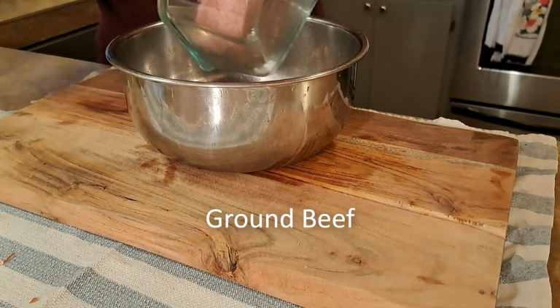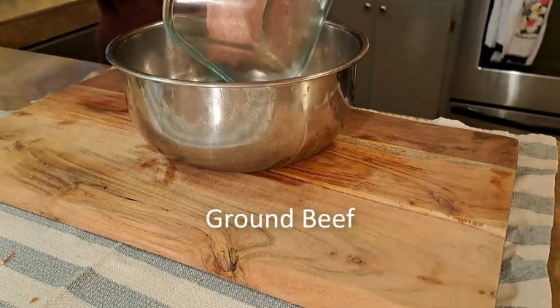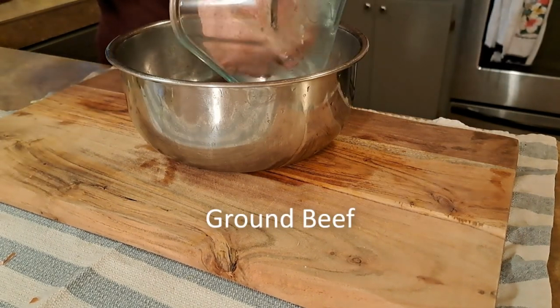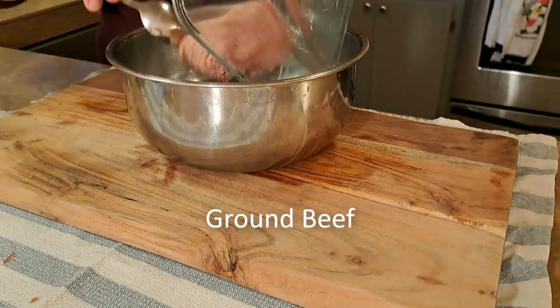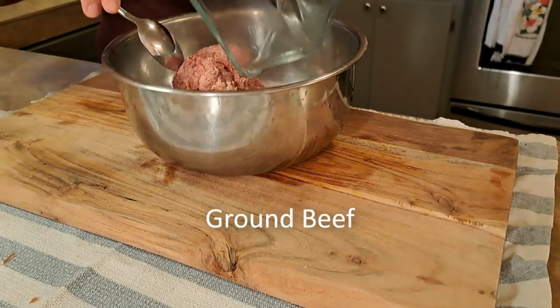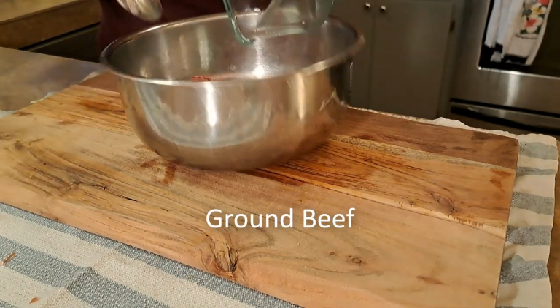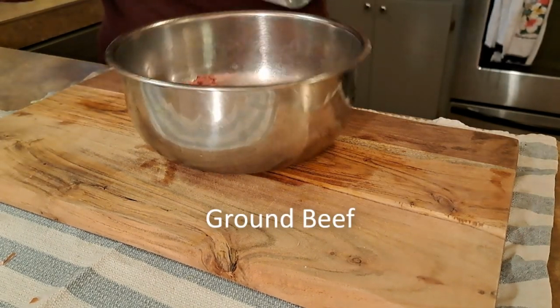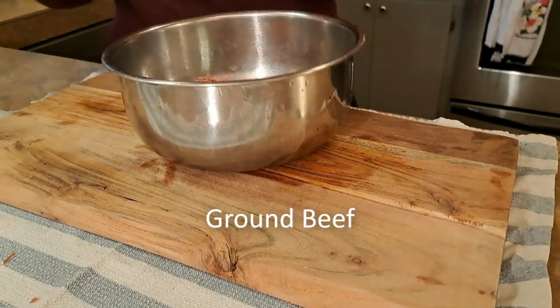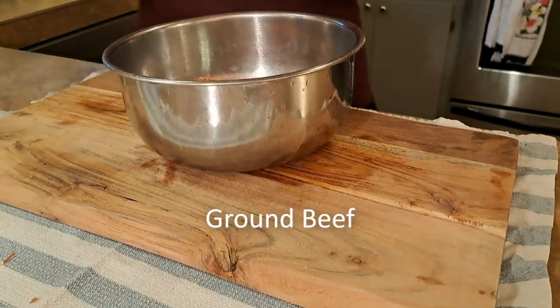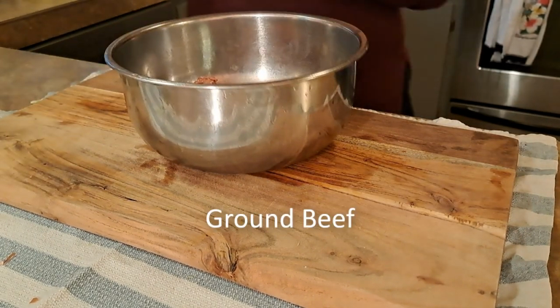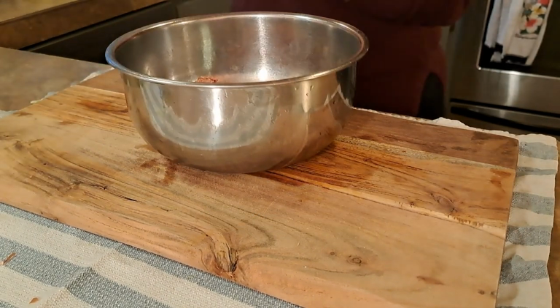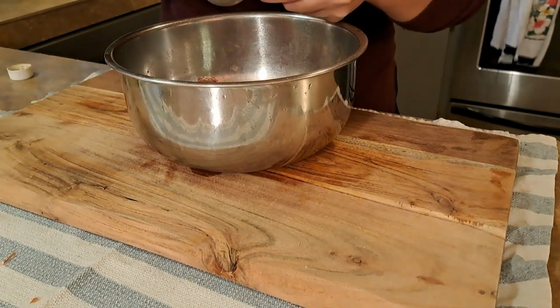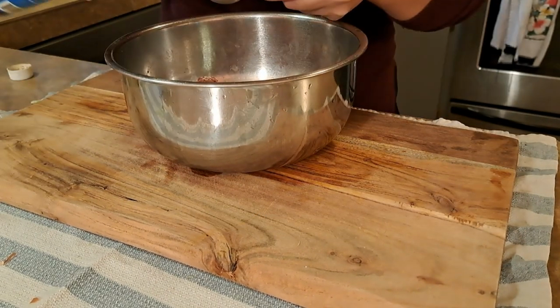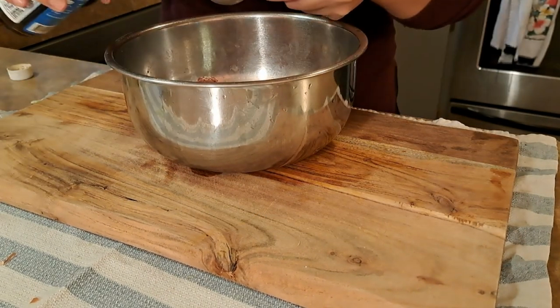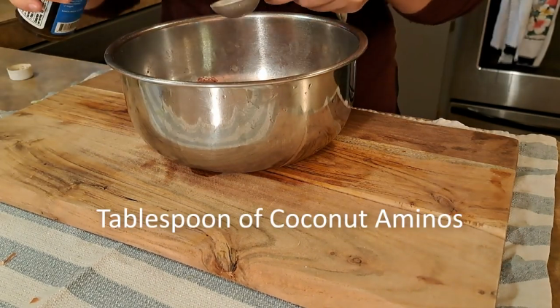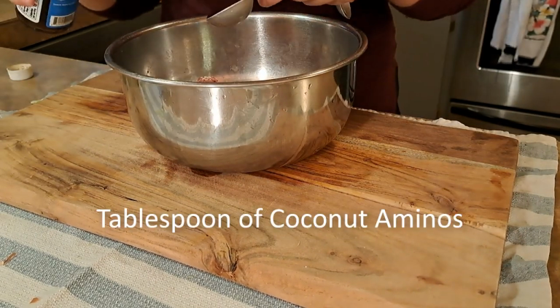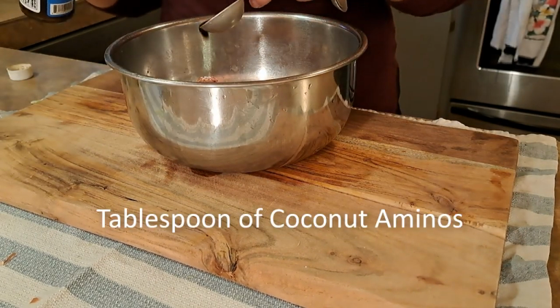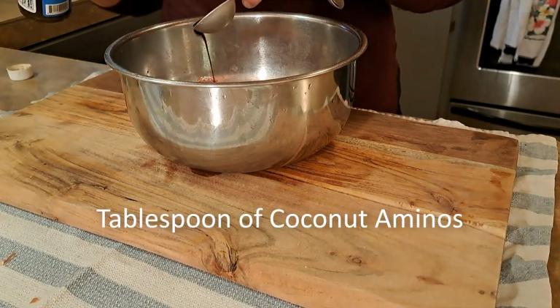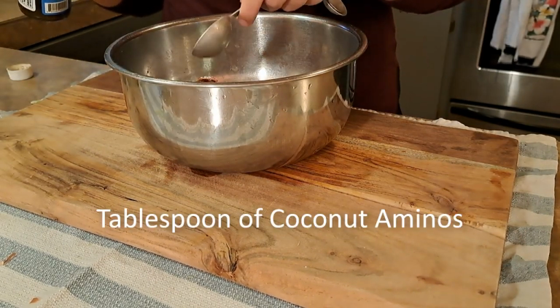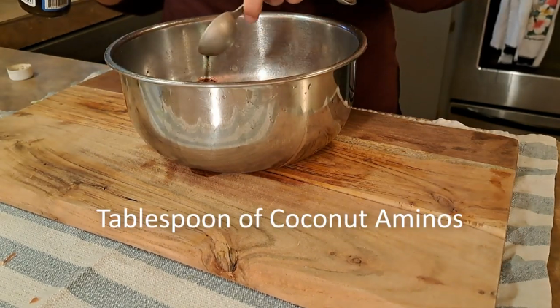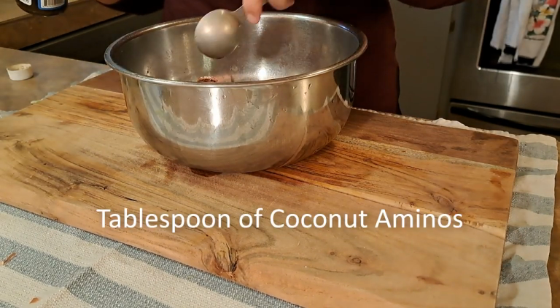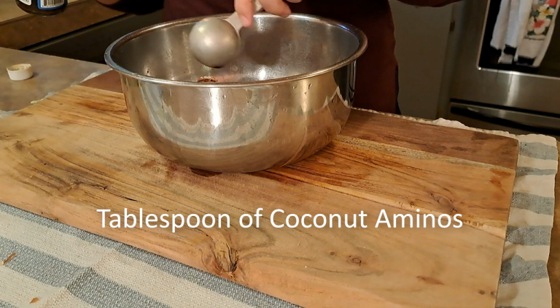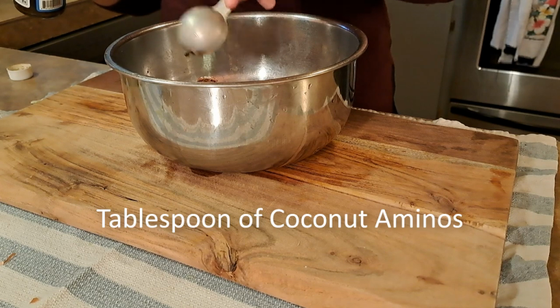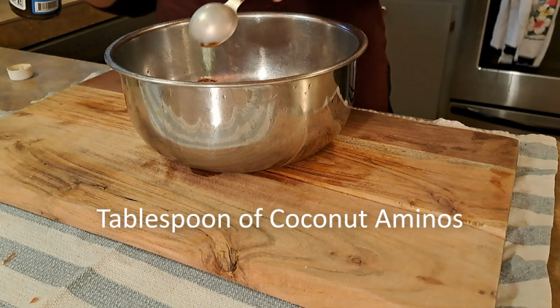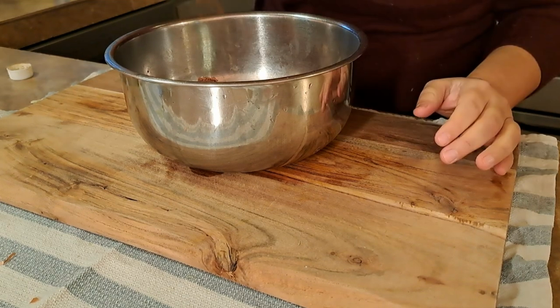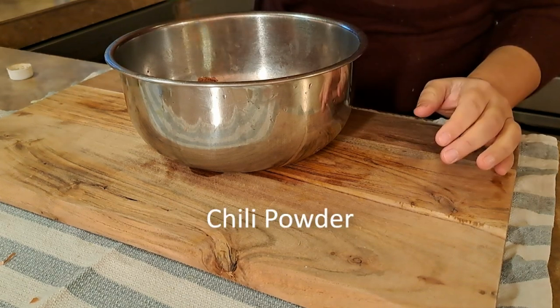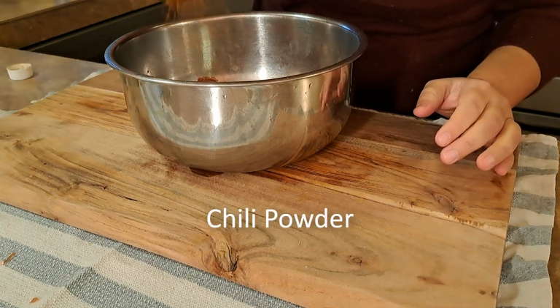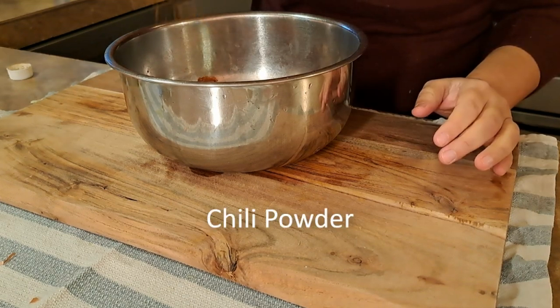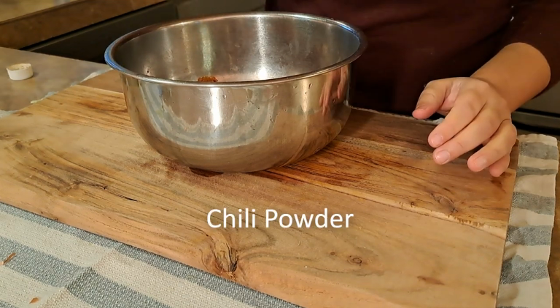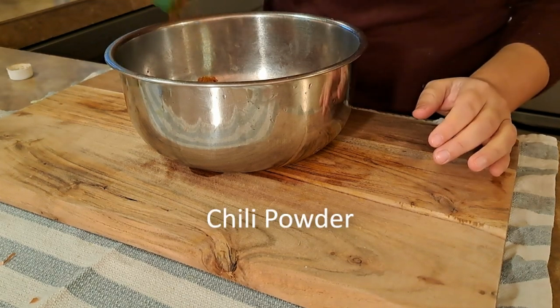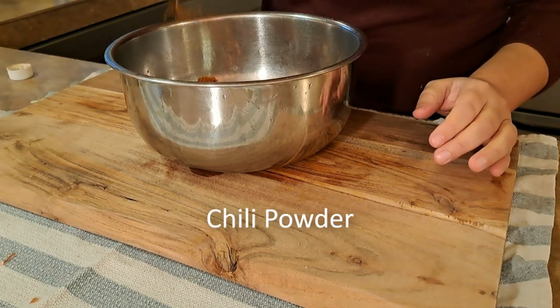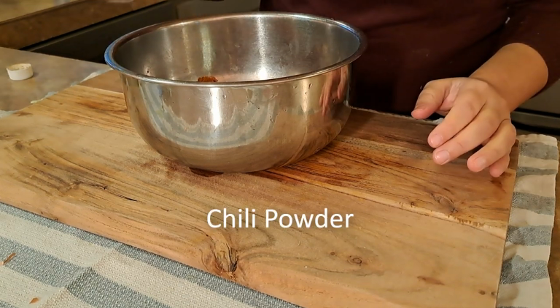Add the baking sauce to the excess of green. Add the fresh seasoning and salt to make the sauce, and sear it. Add it to the side of the oven. Add the sauce and mix it together.